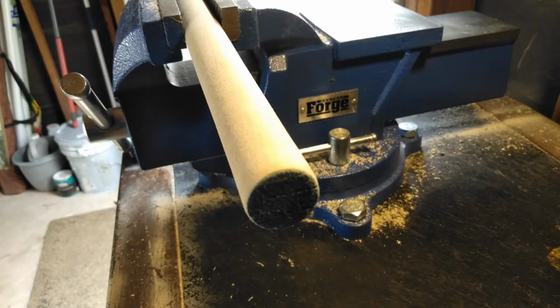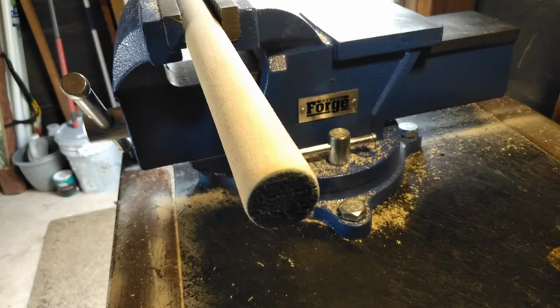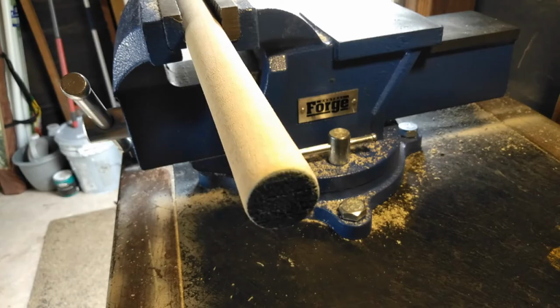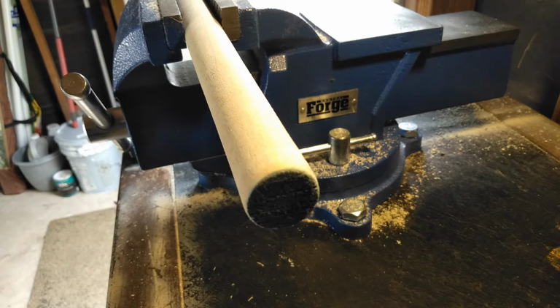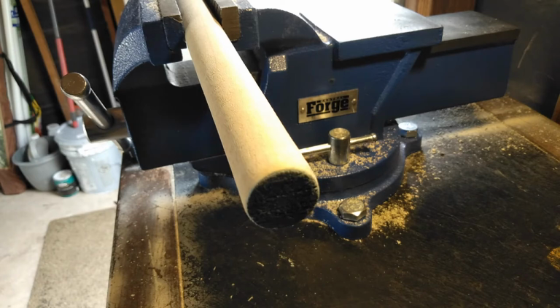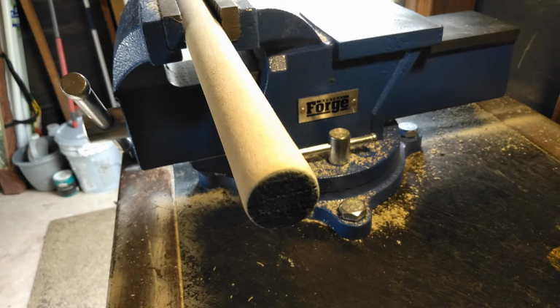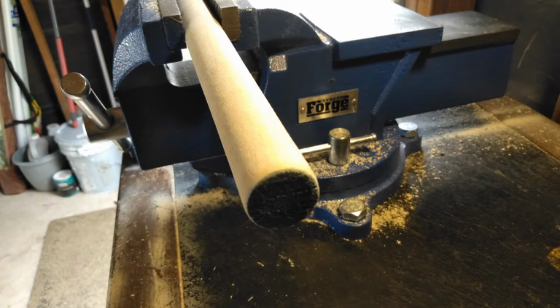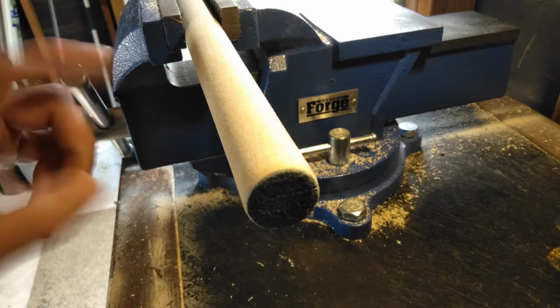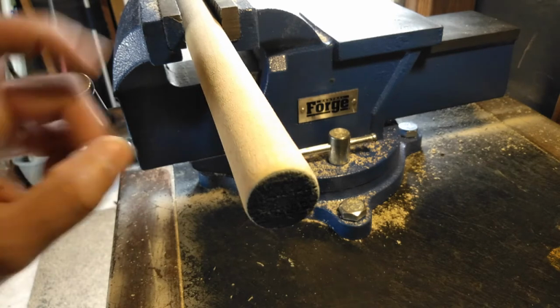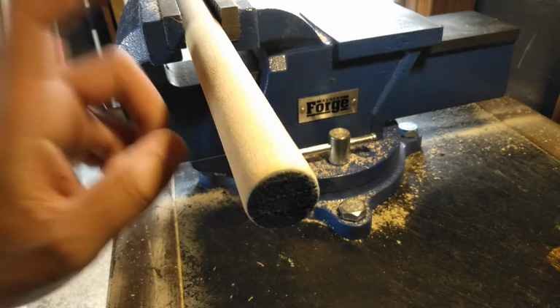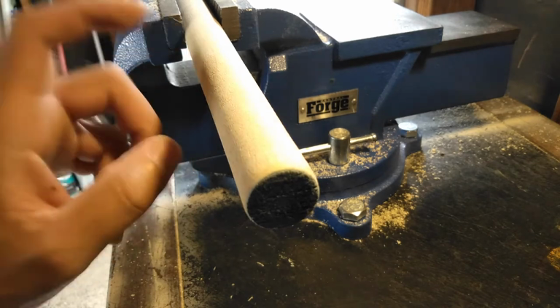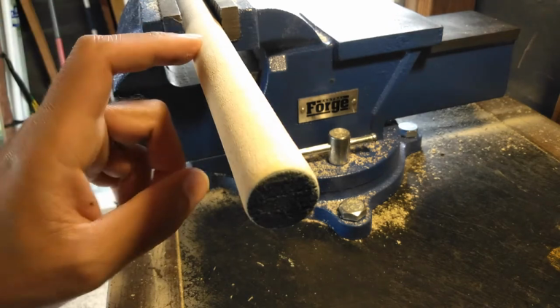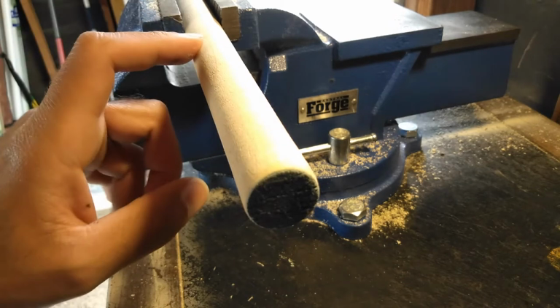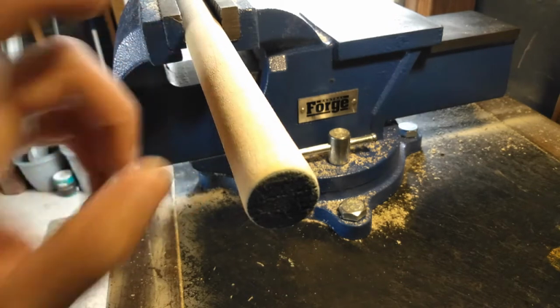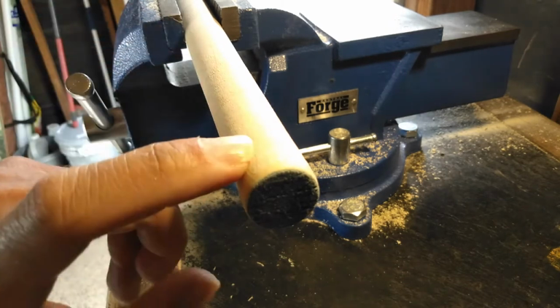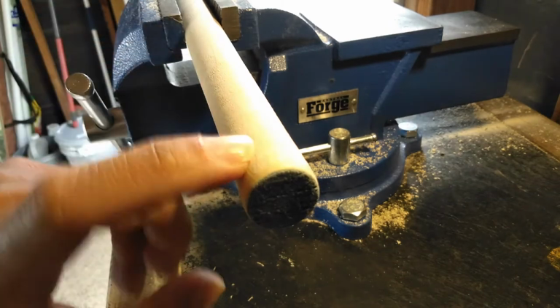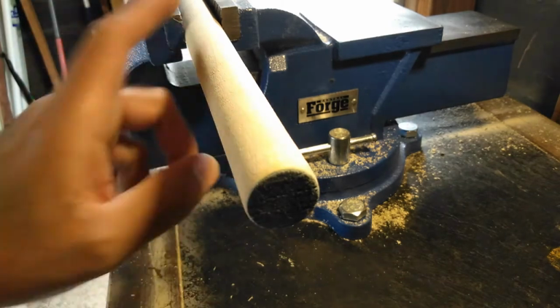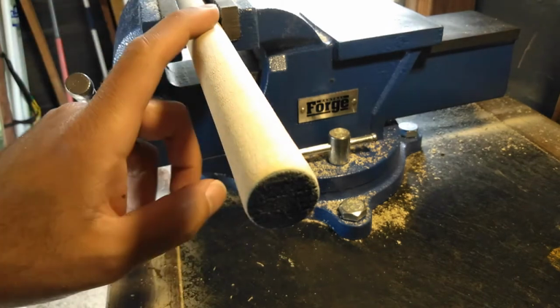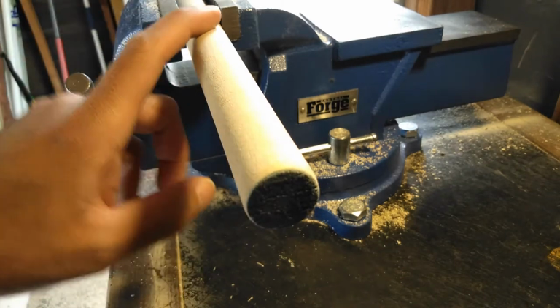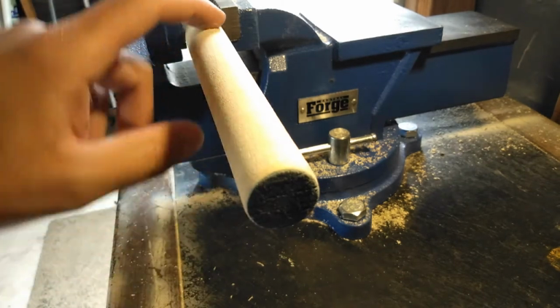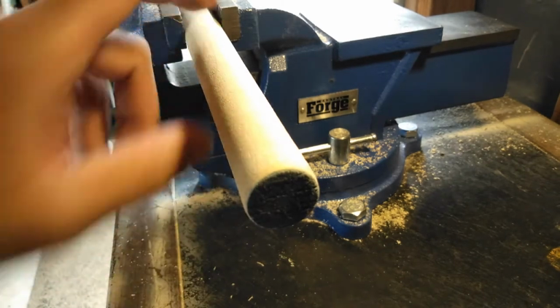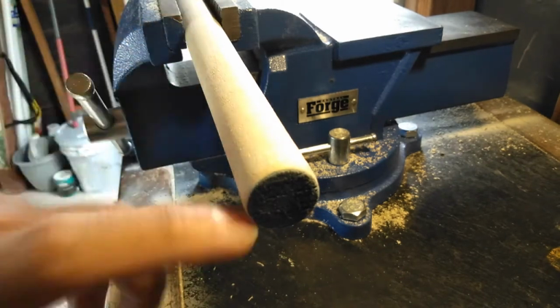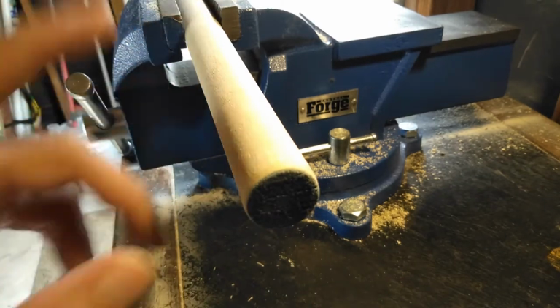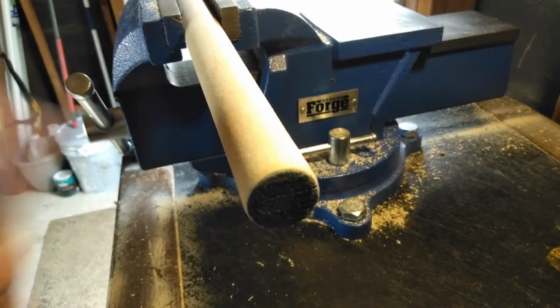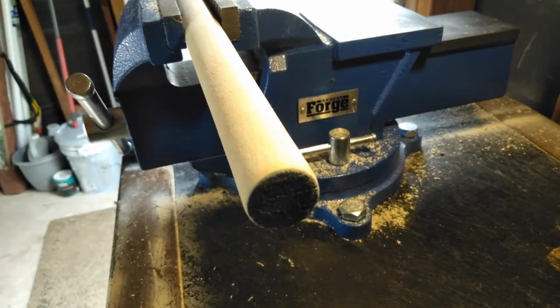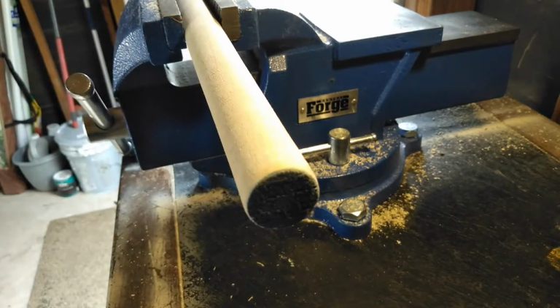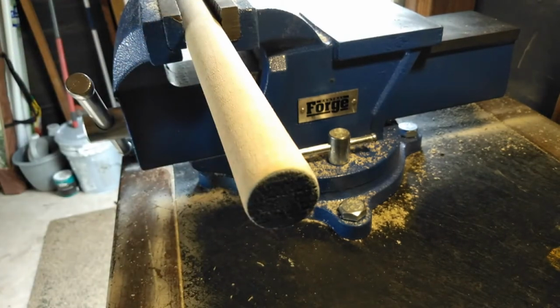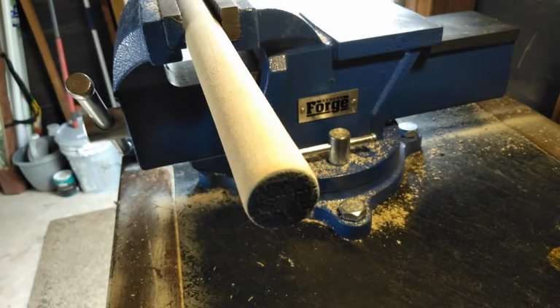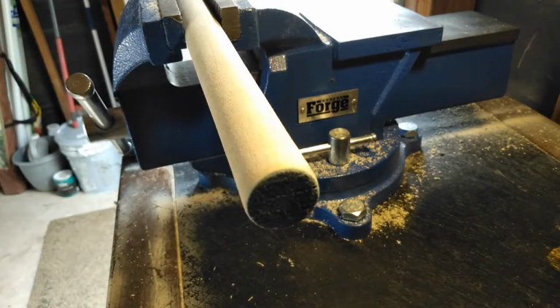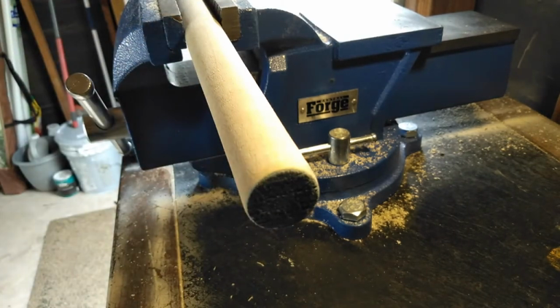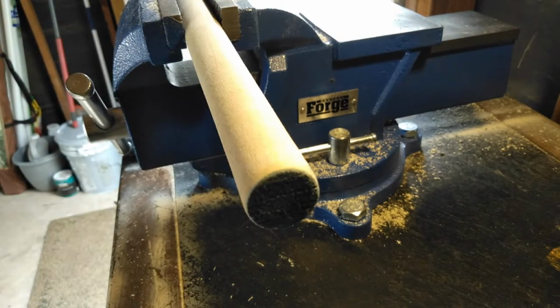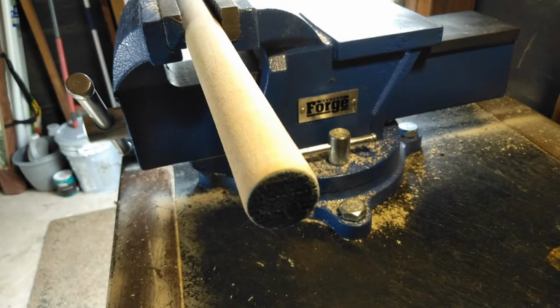I'm going to use this old broomstick and turn it into a handle. Let's see how that works.